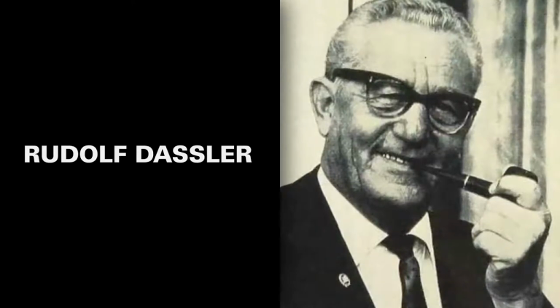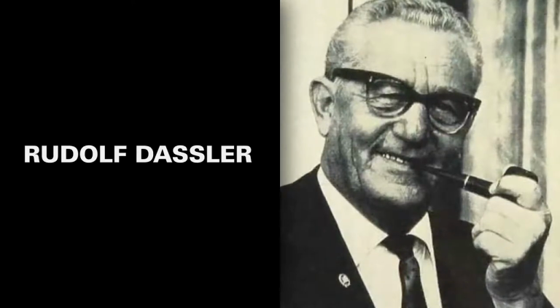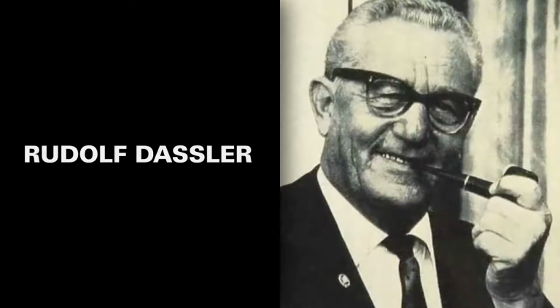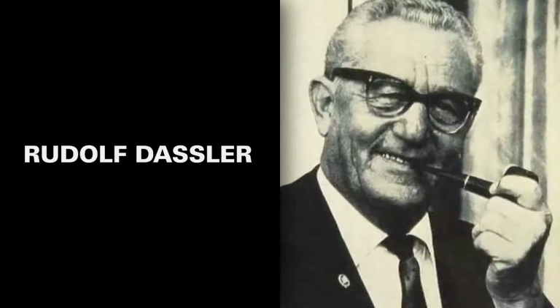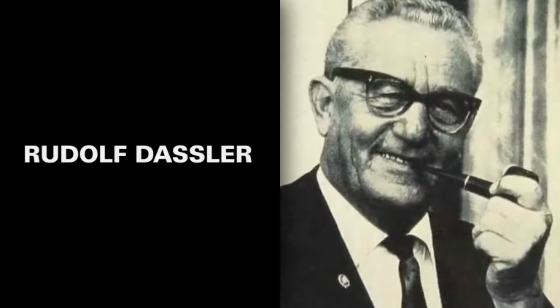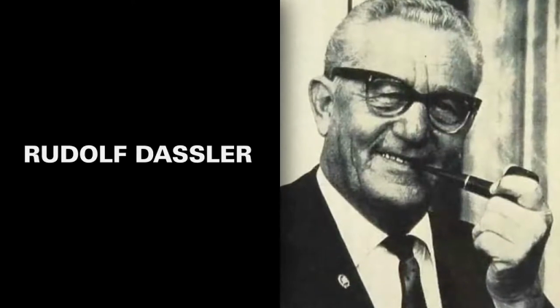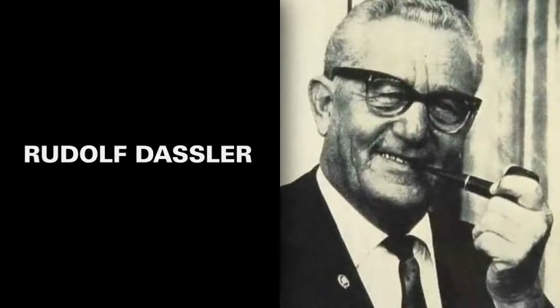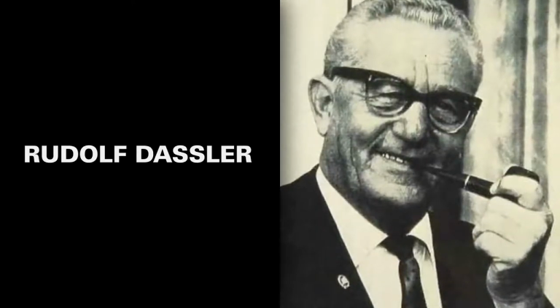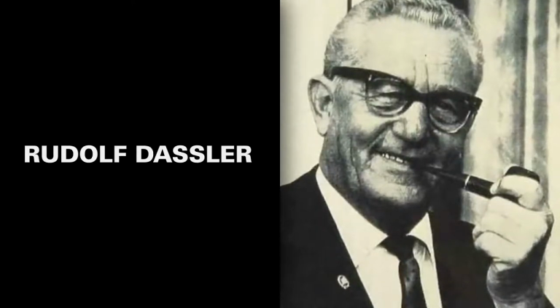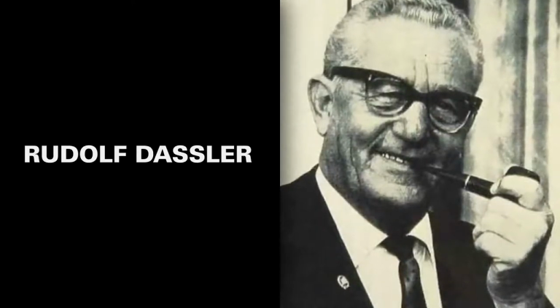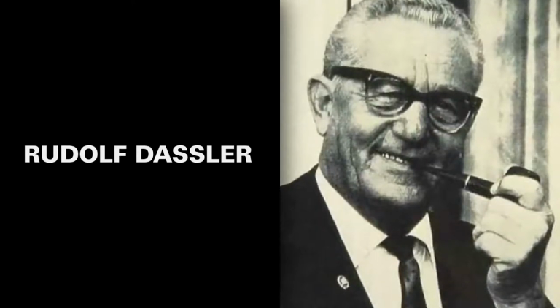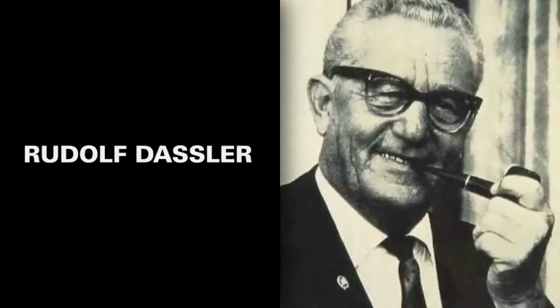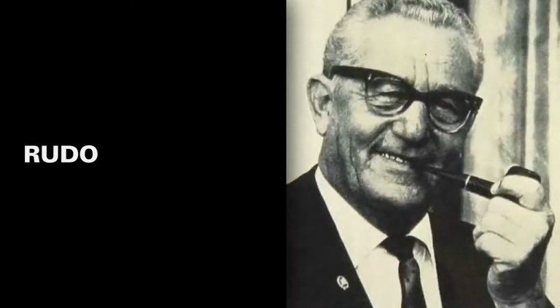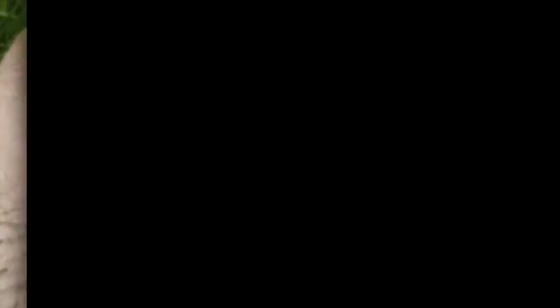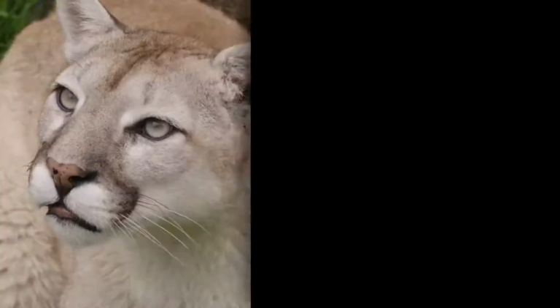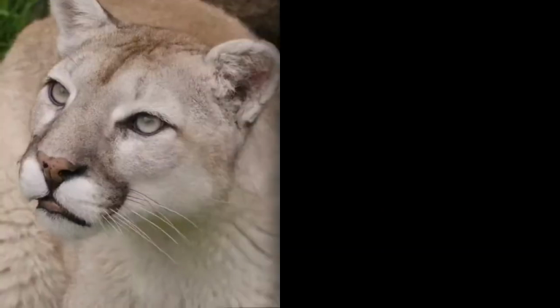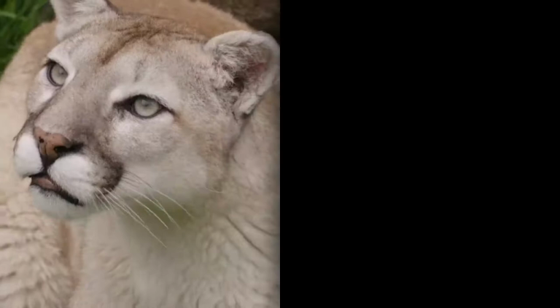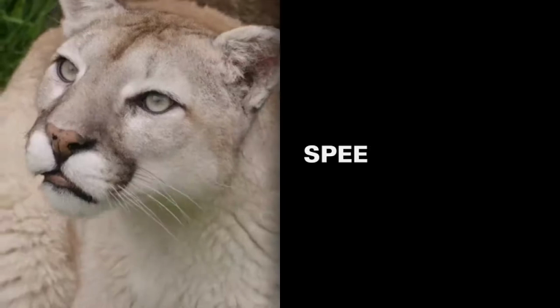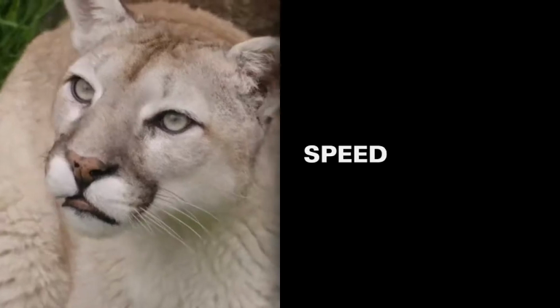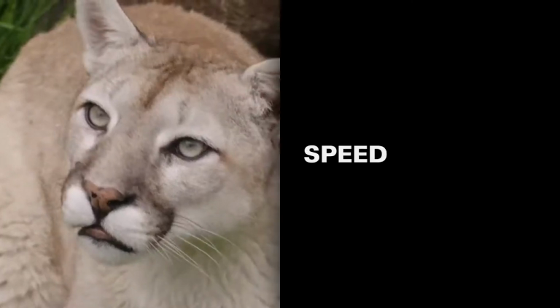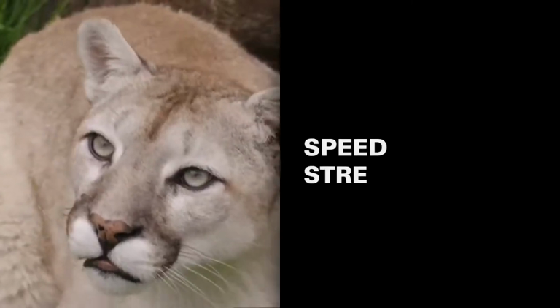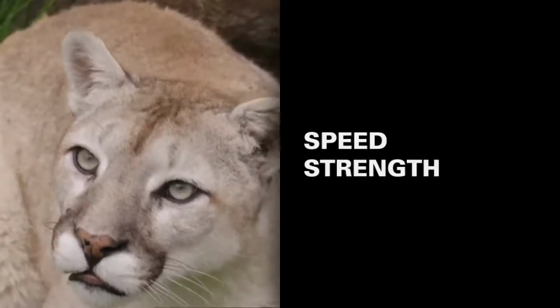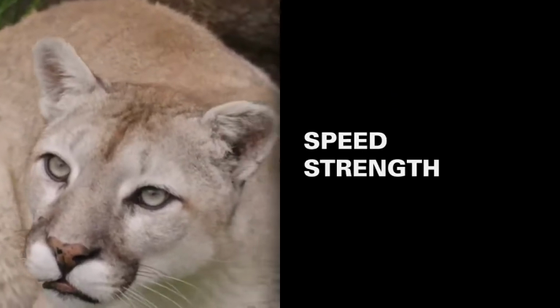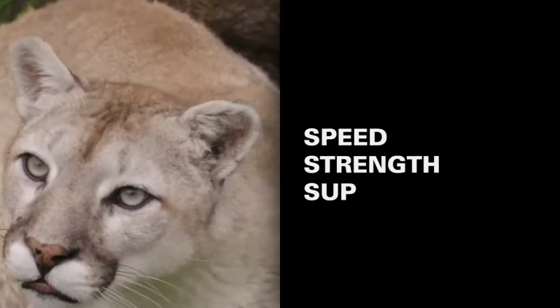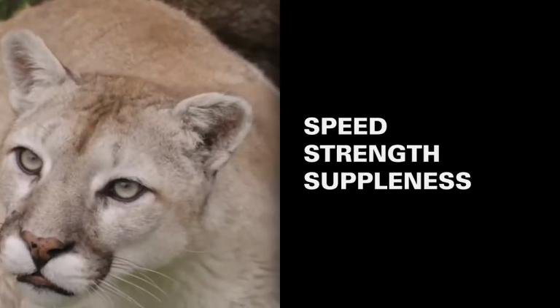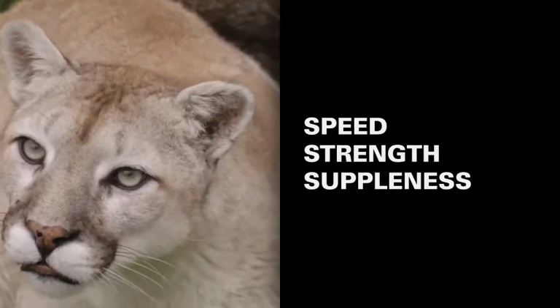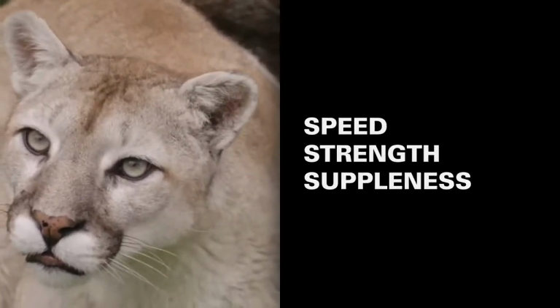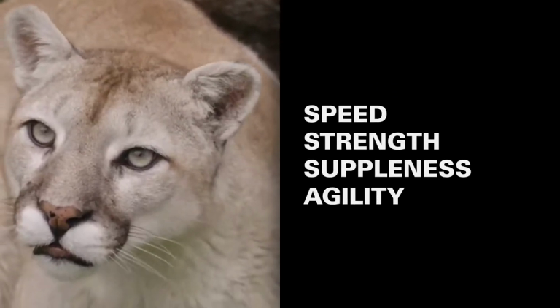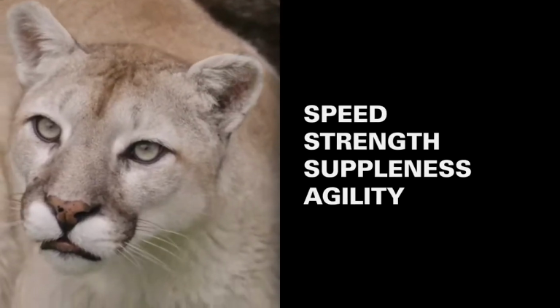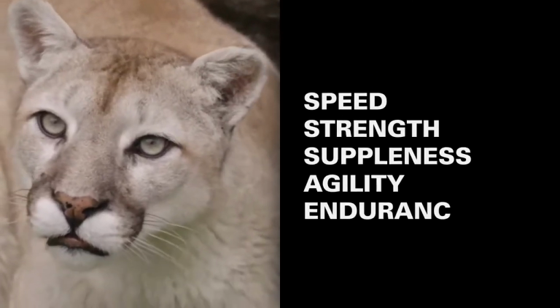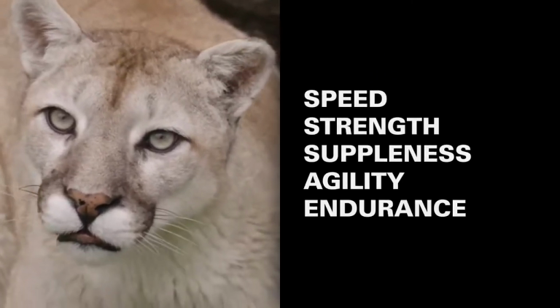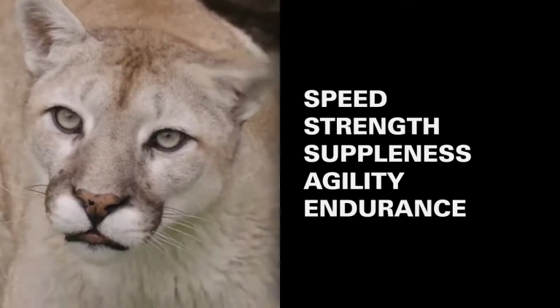Rudolf wanted Puma products to embody the characteristics of their feline namesake: speed, strength, suppleness, agility, and endurance.